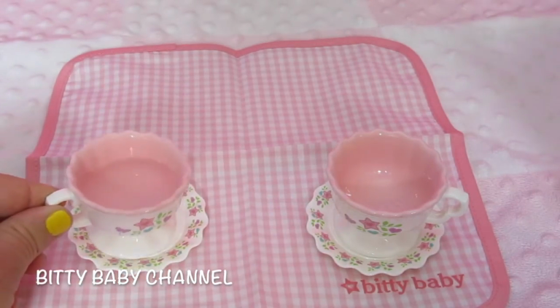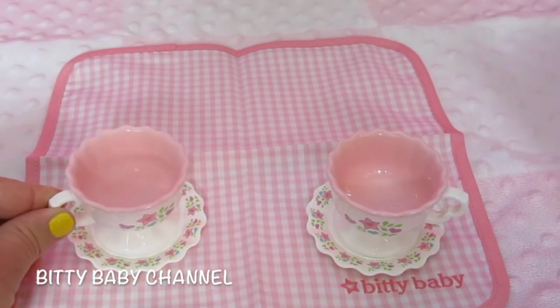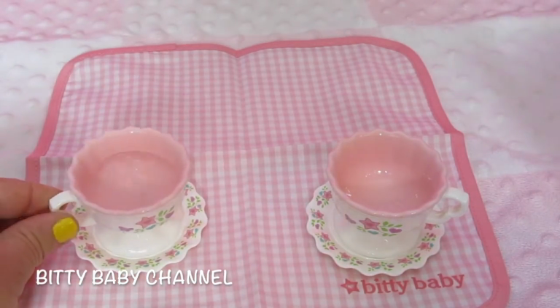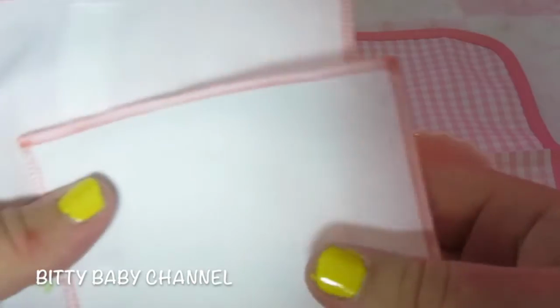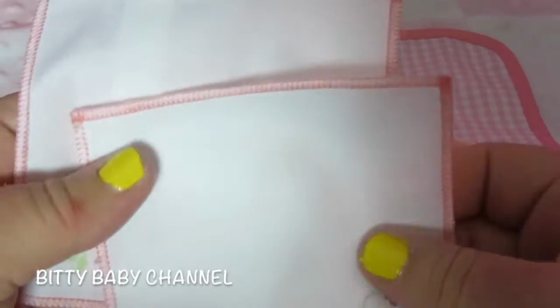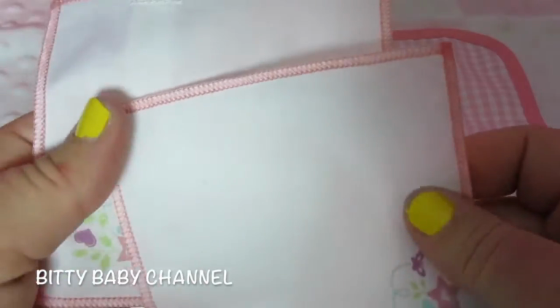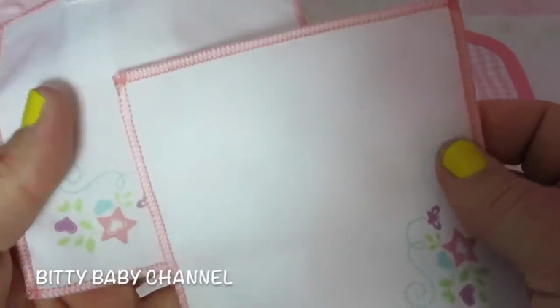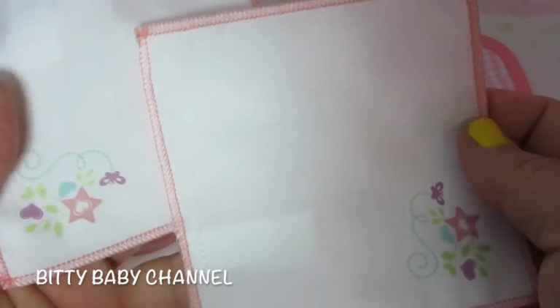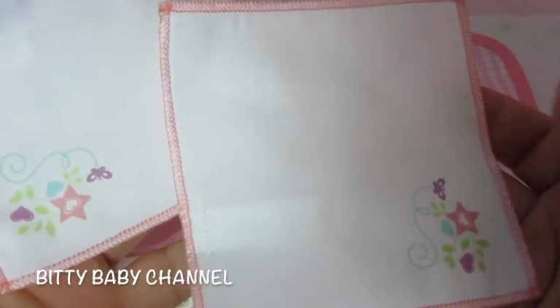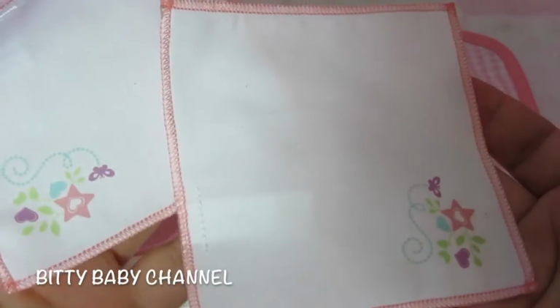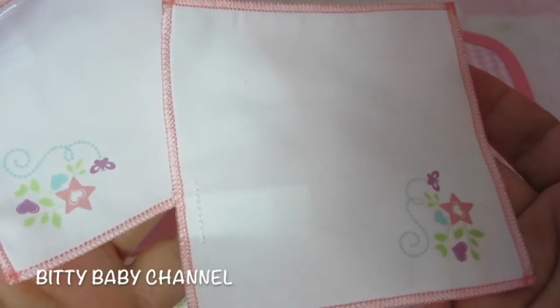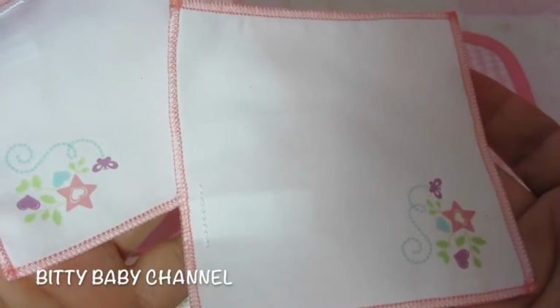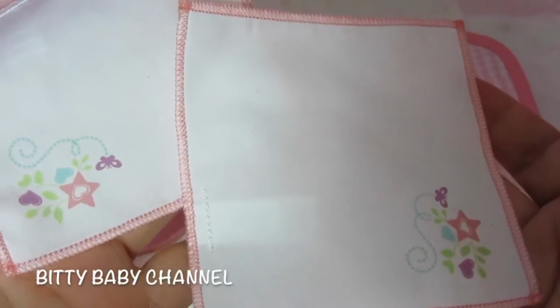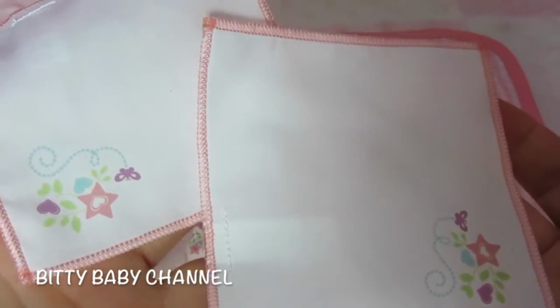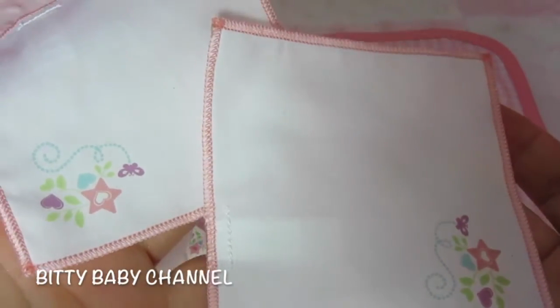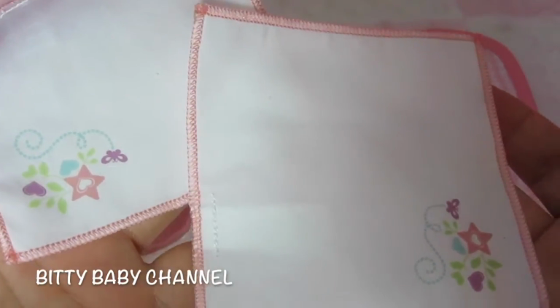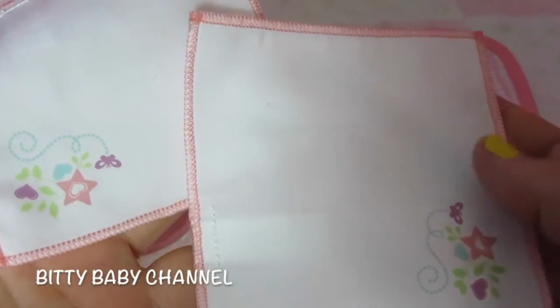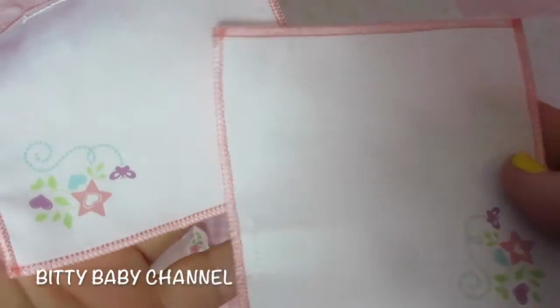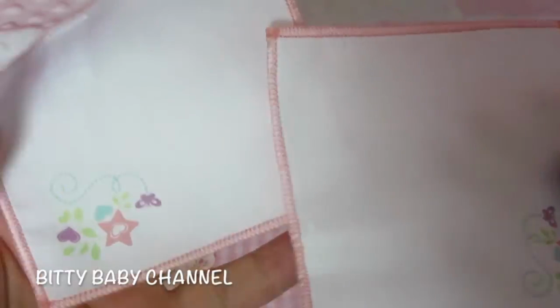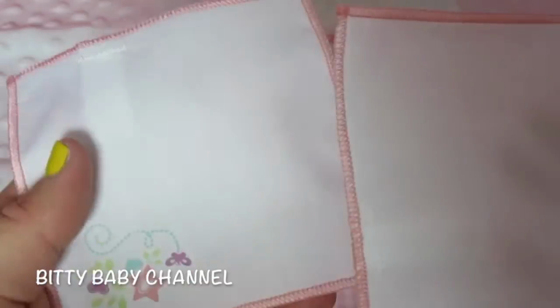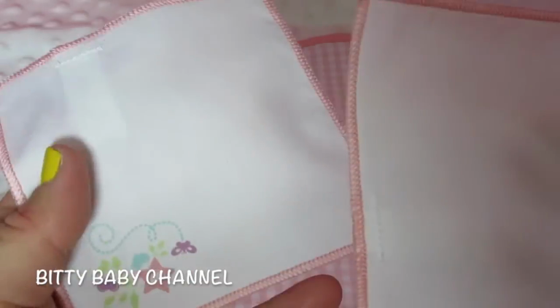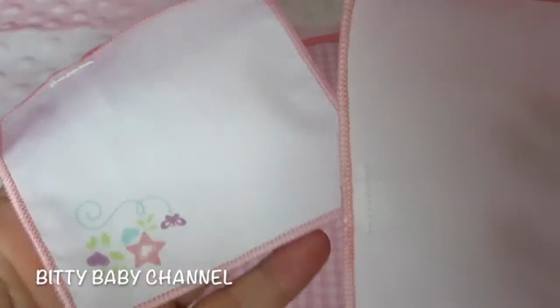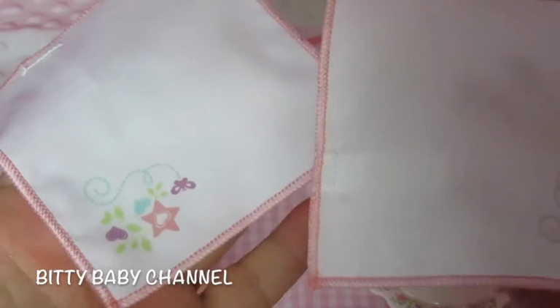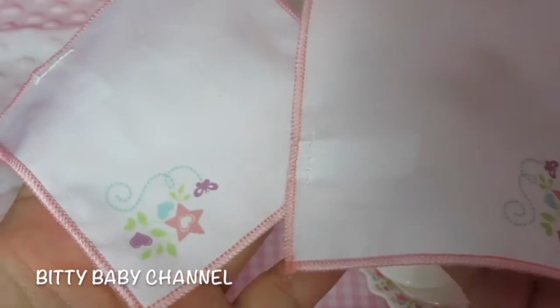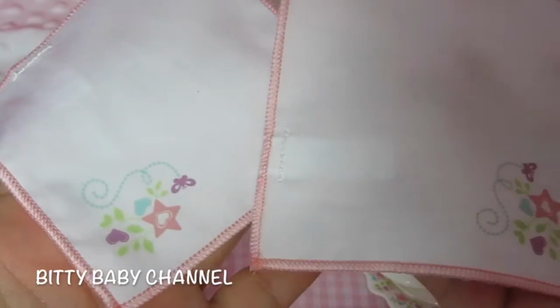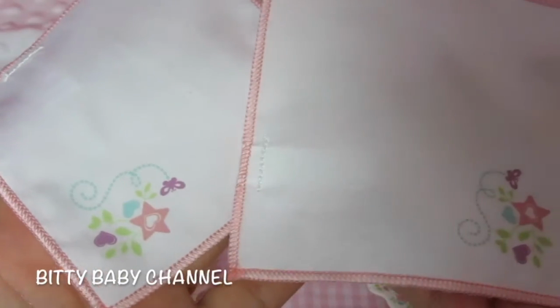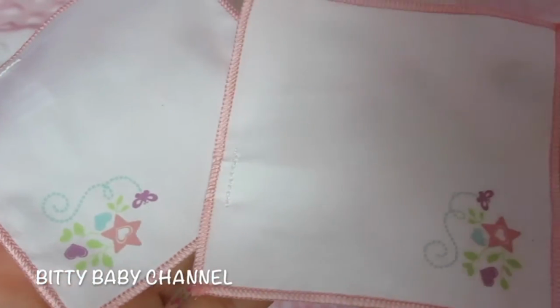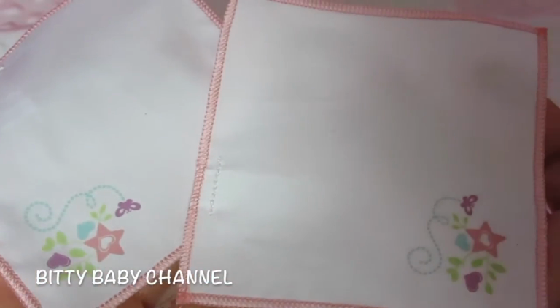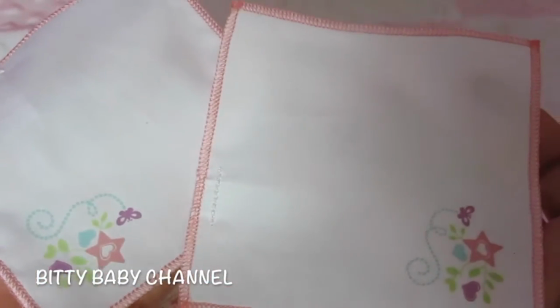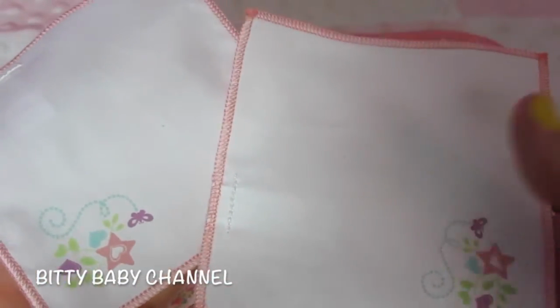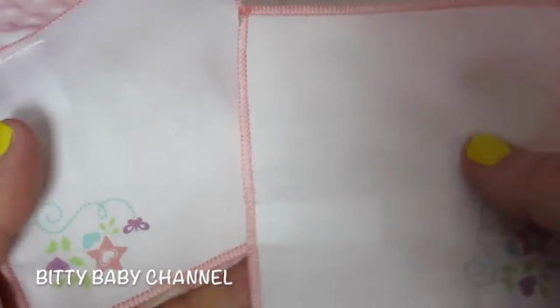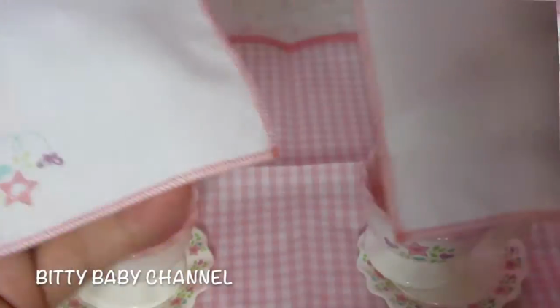I almost forgot these two napkins. They are so cute. It all matches.